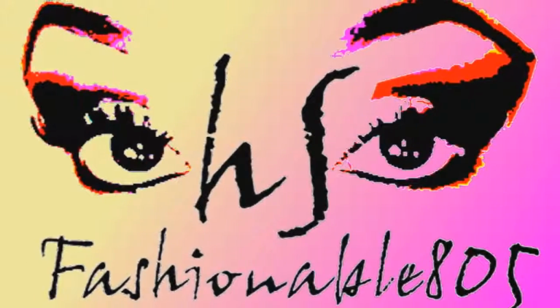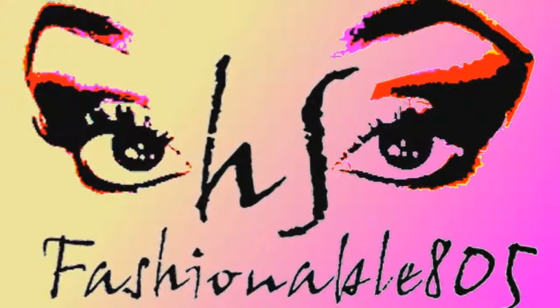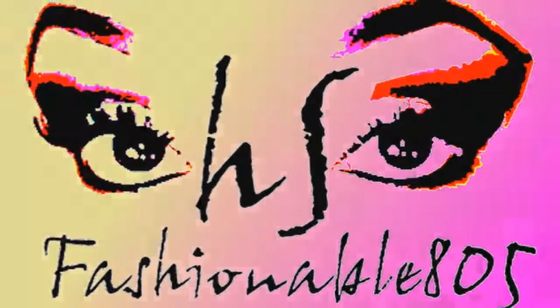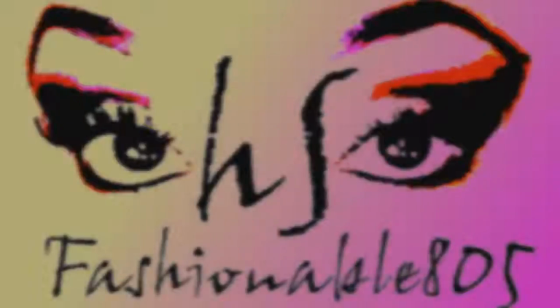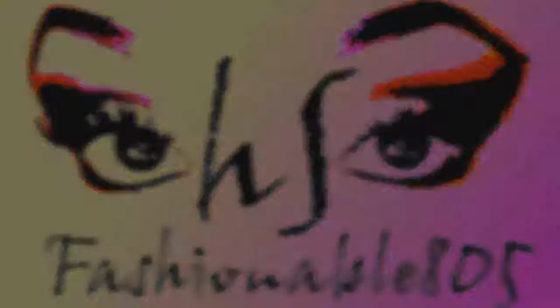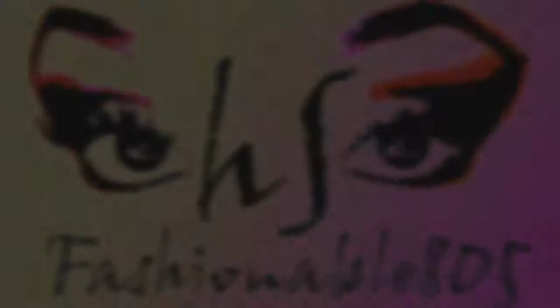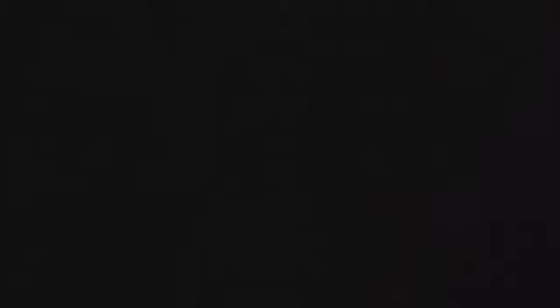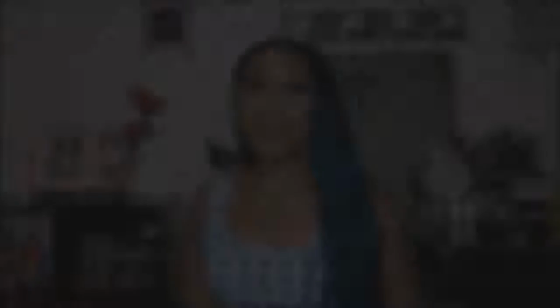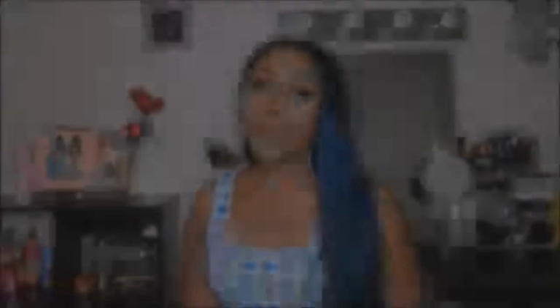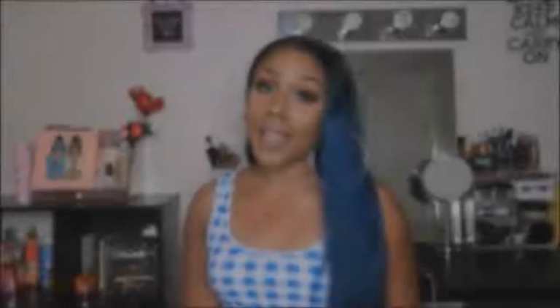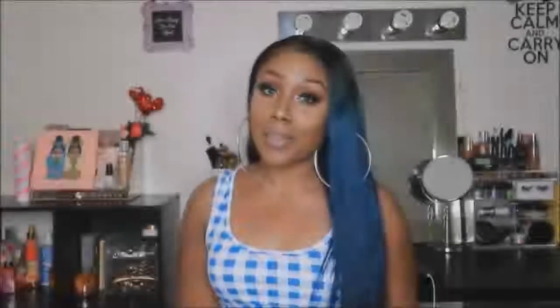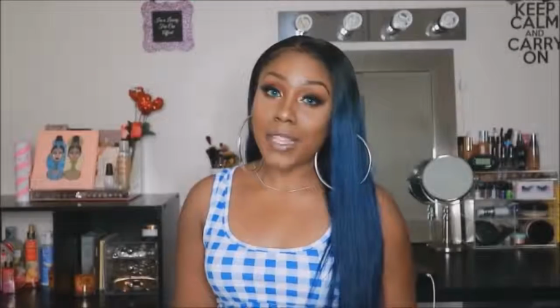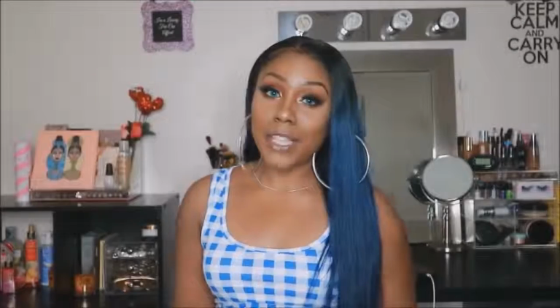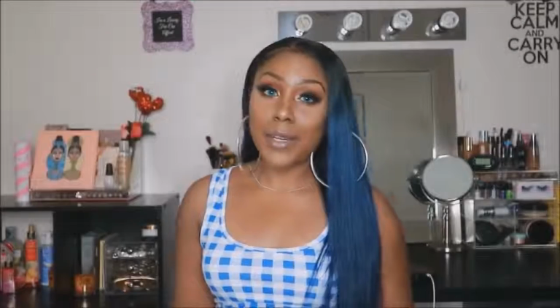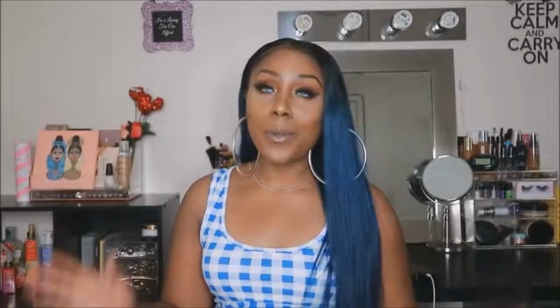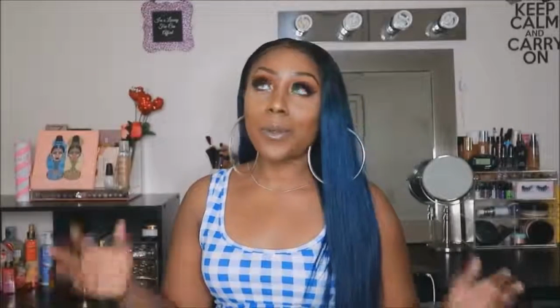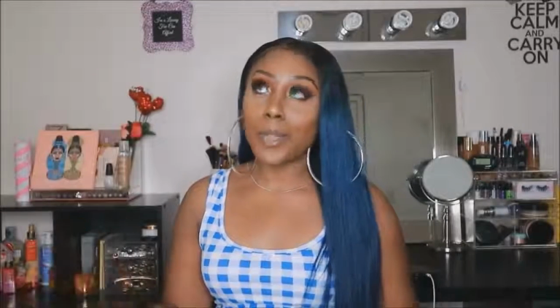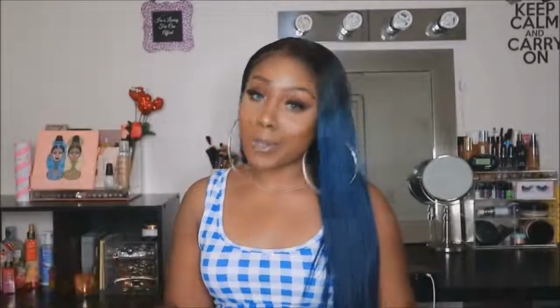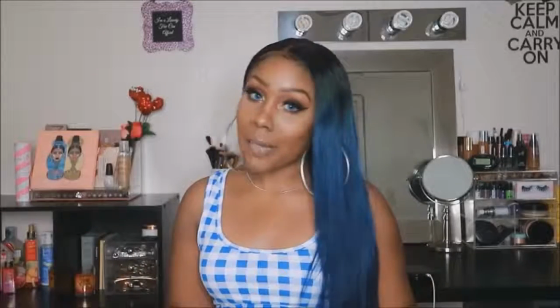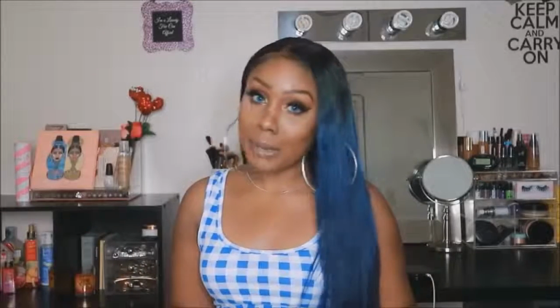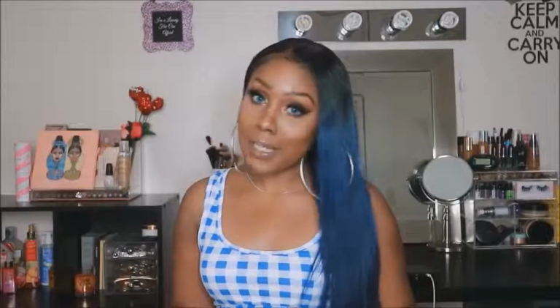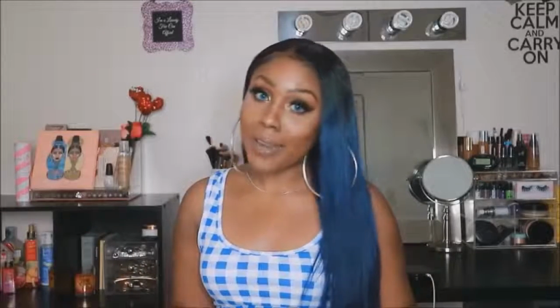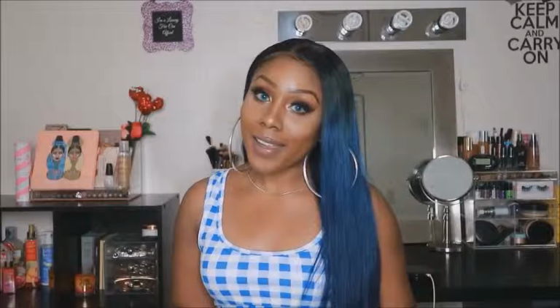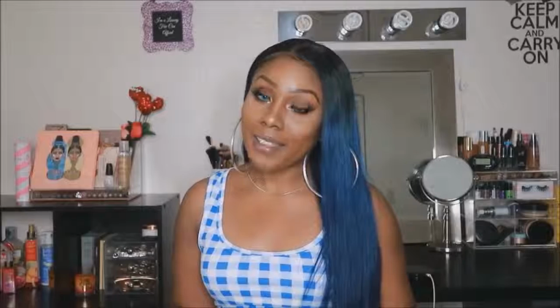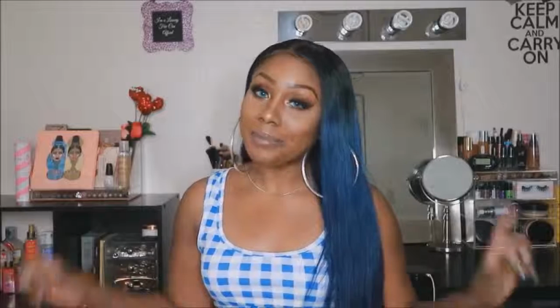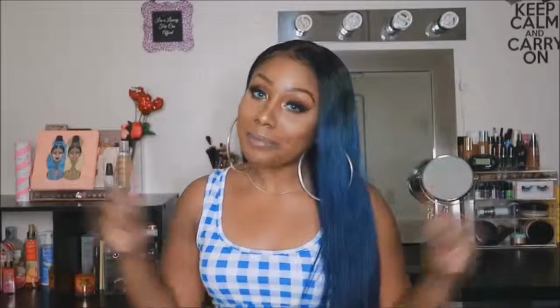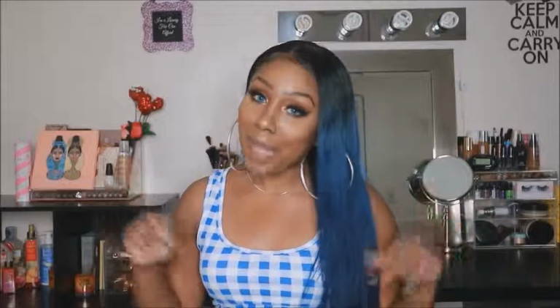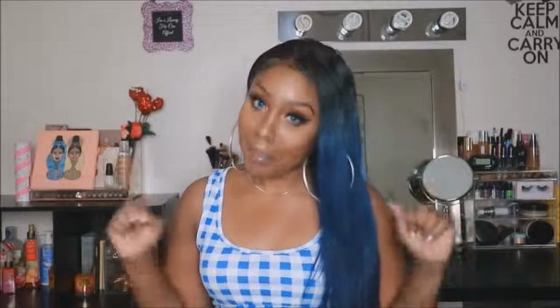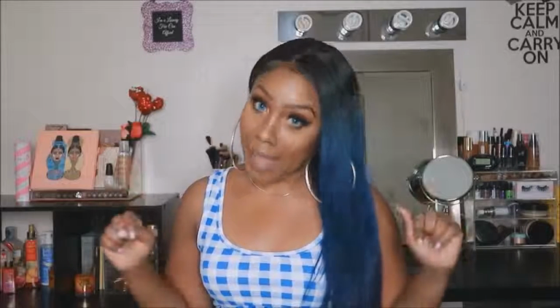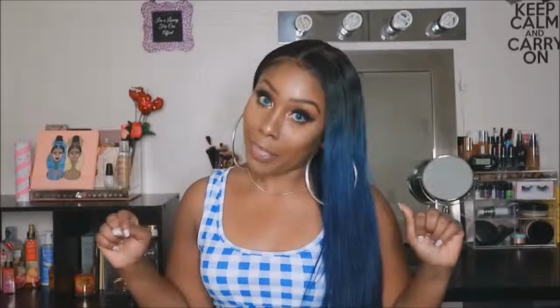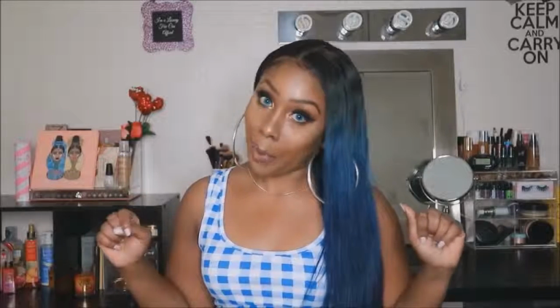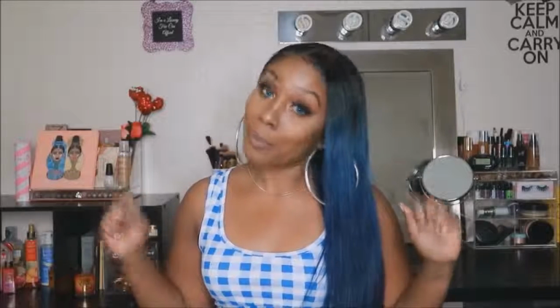Hey you guys, welcome back to my channel. Long time no see, right? I'm back though.